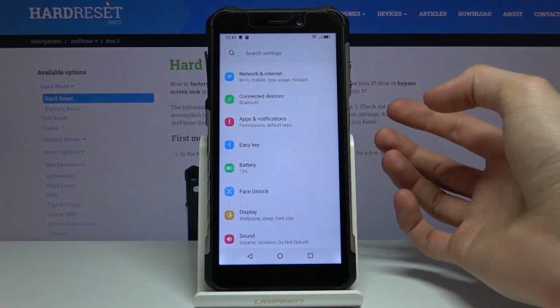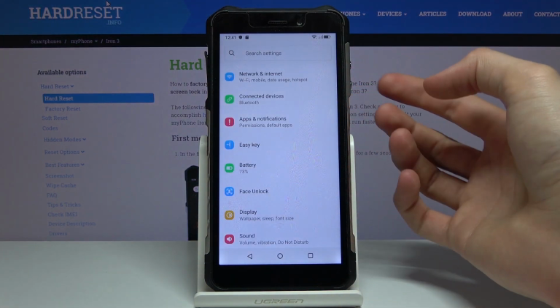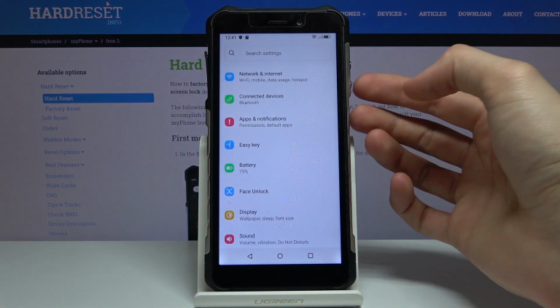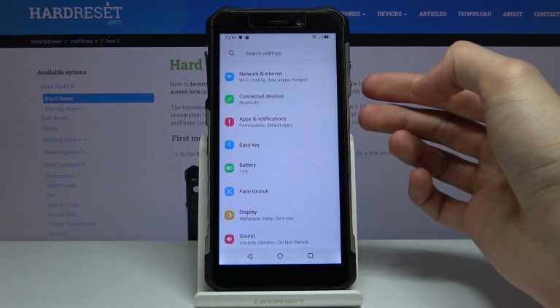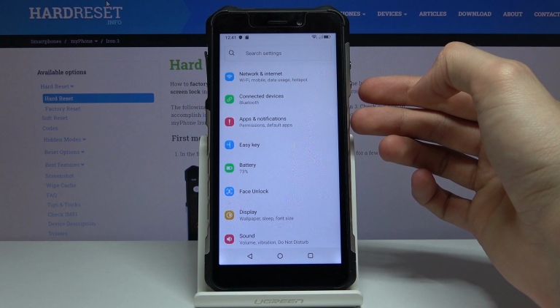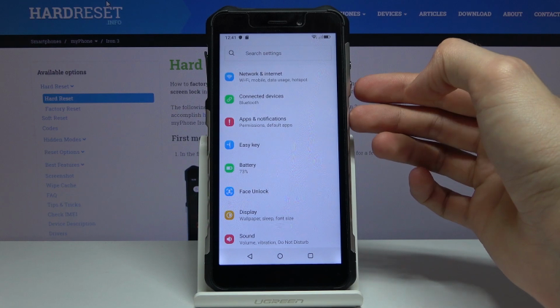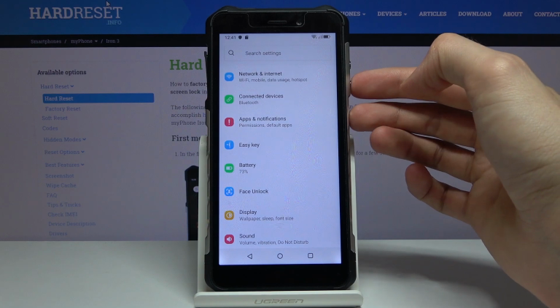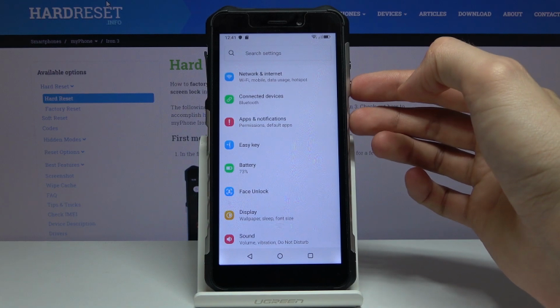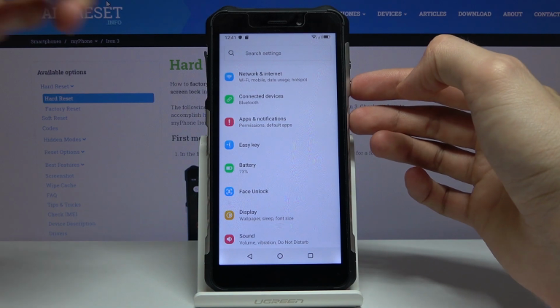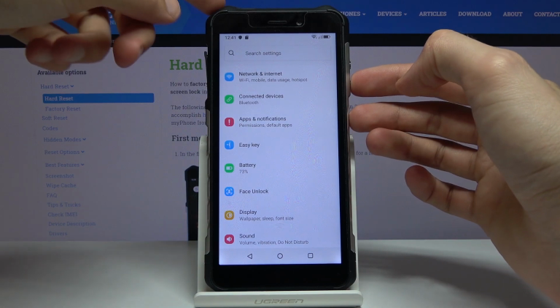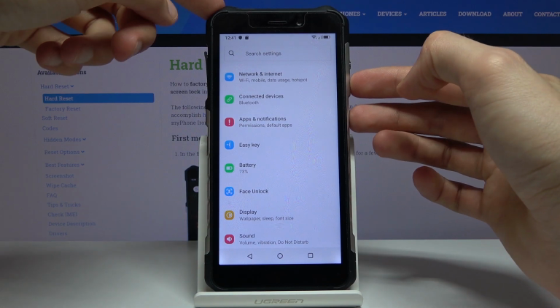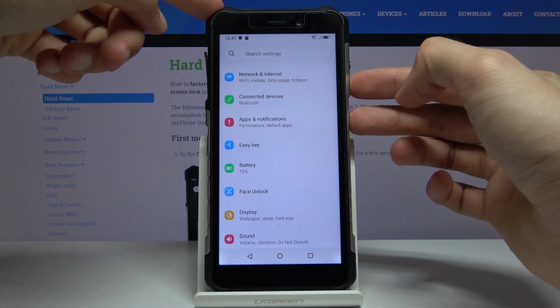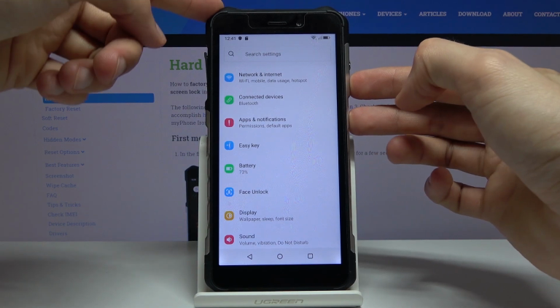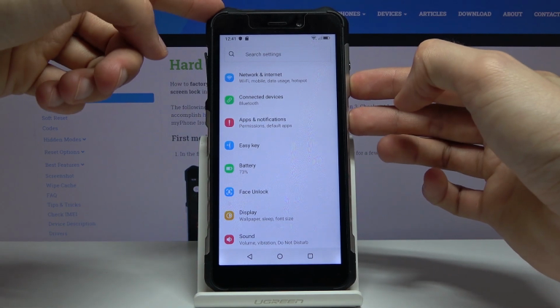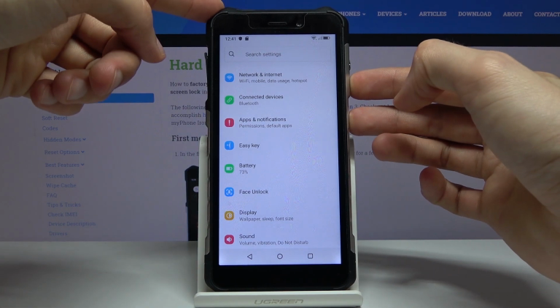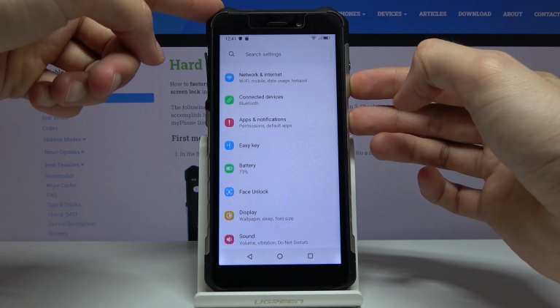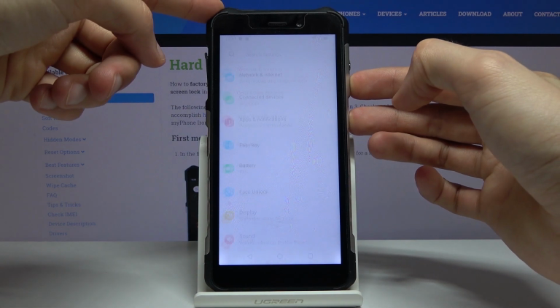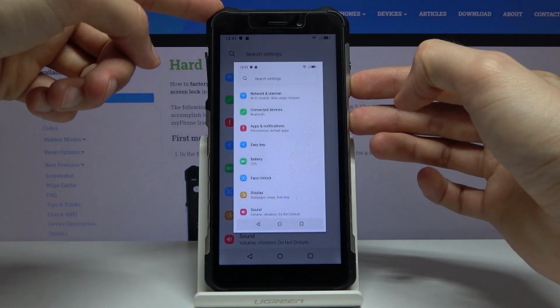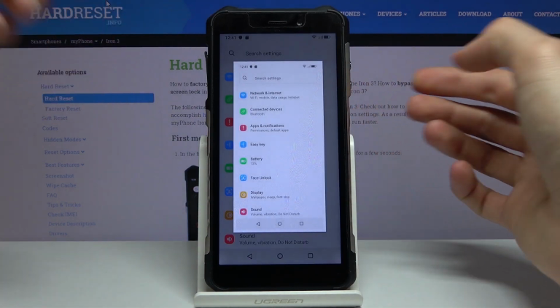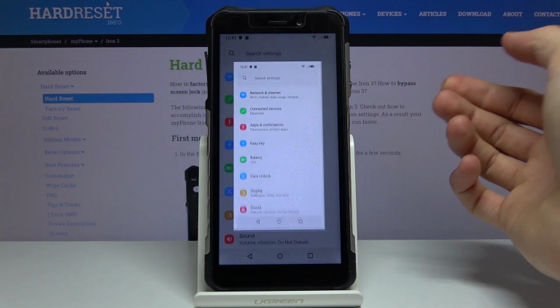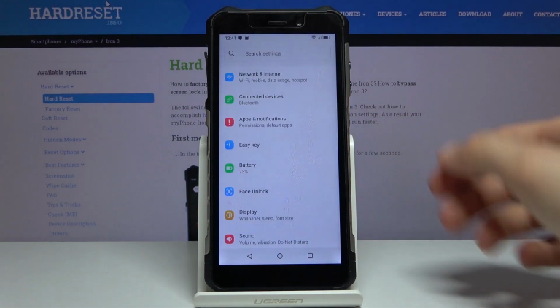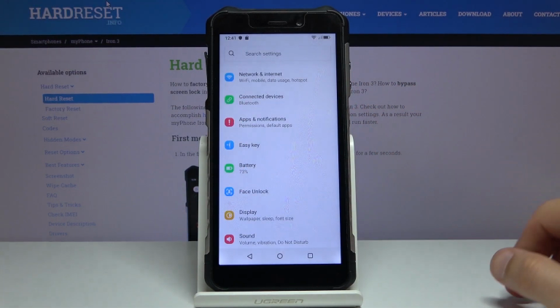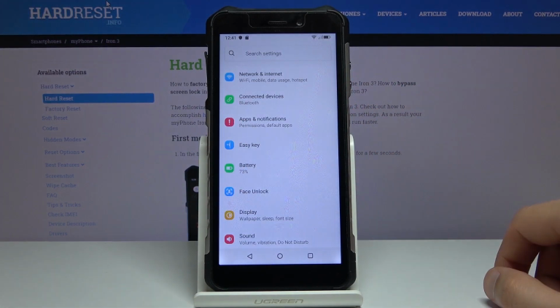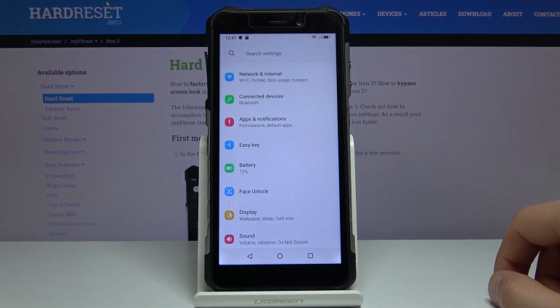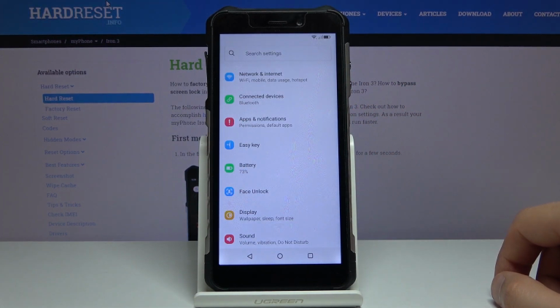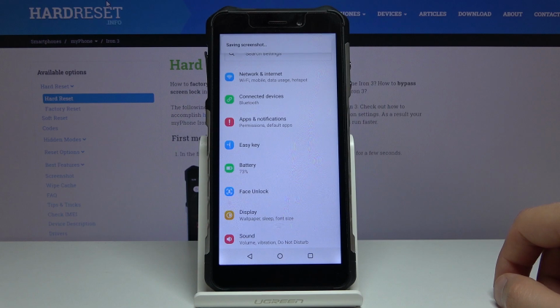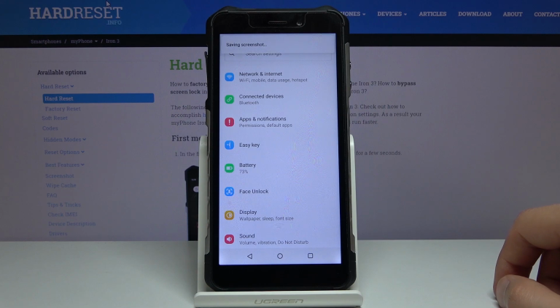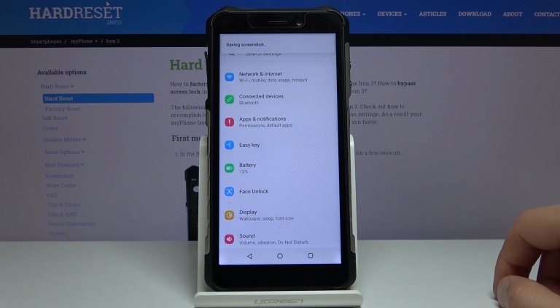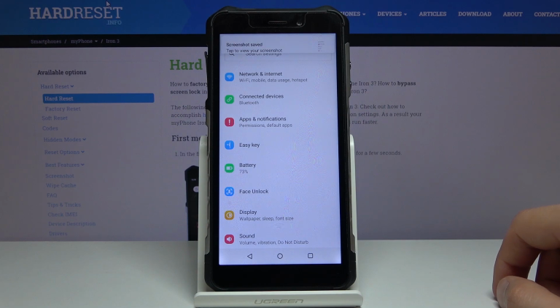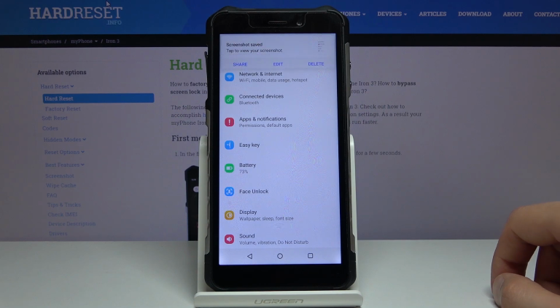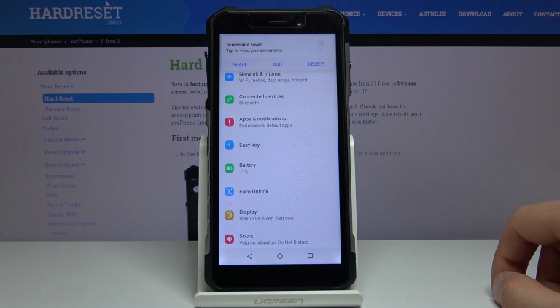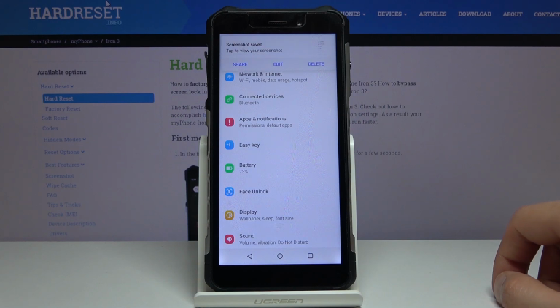From there, all you need to do is hold the Power key and Volume Down. You'll get this animation, and that's it — the screenshot has been captured.